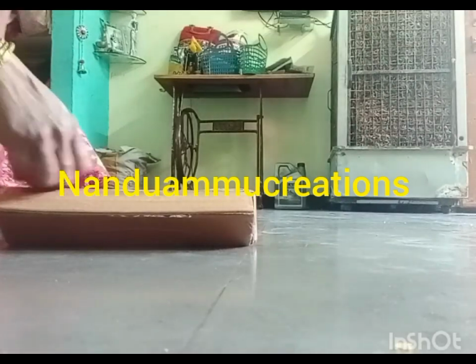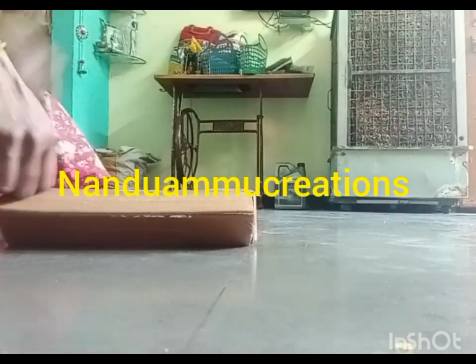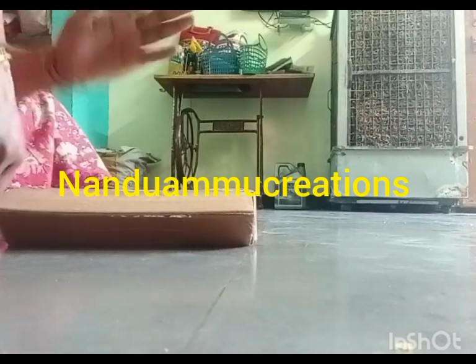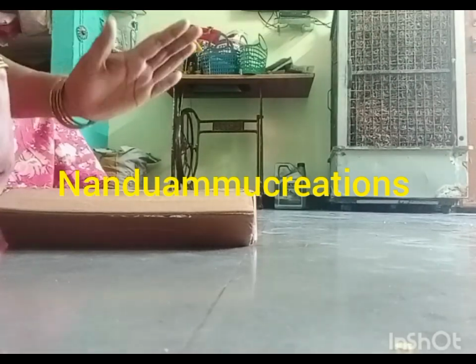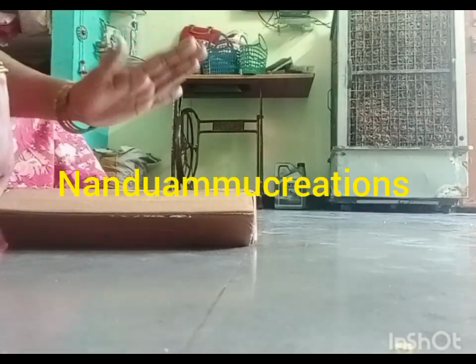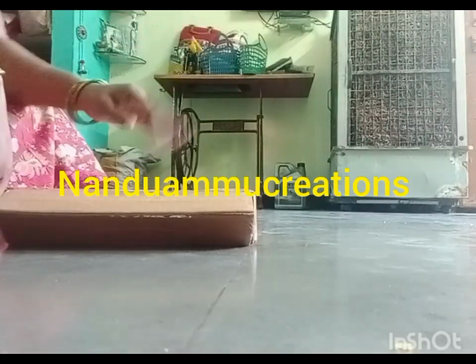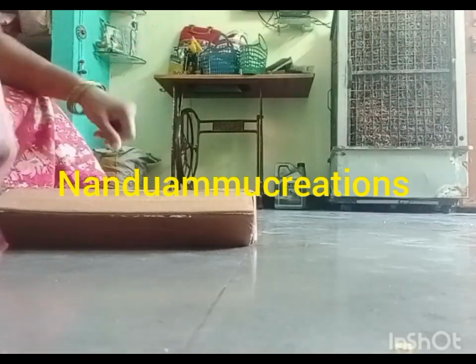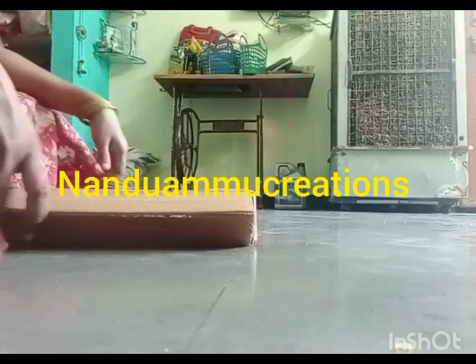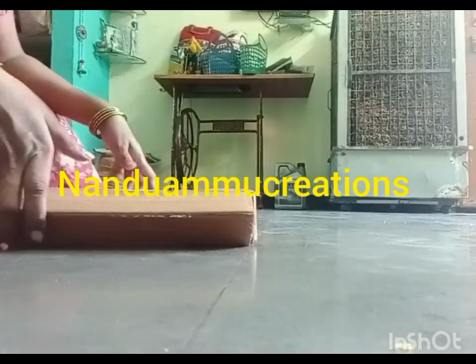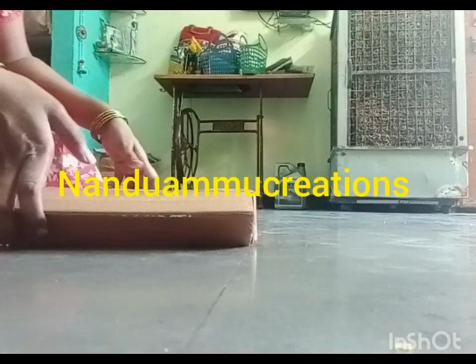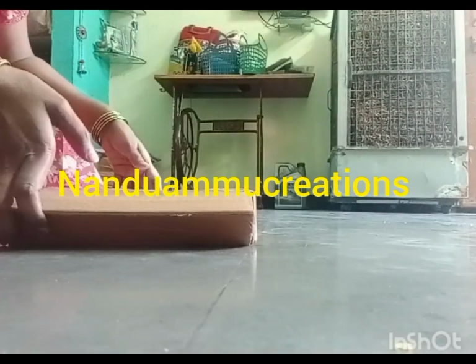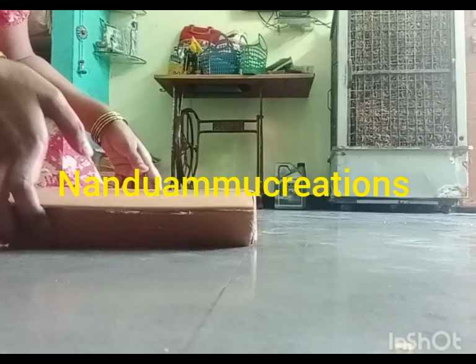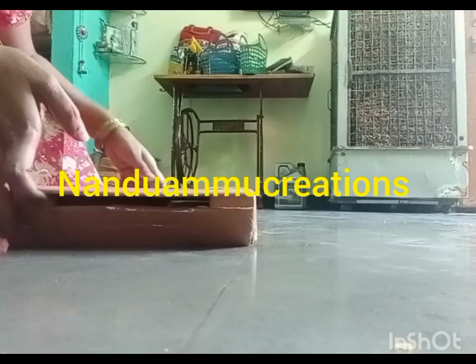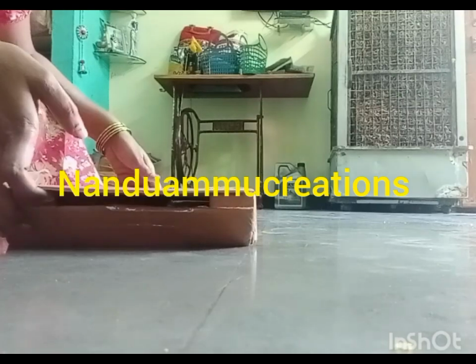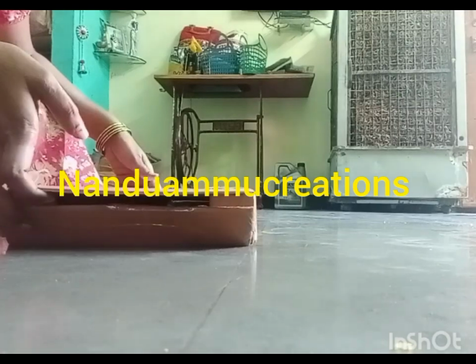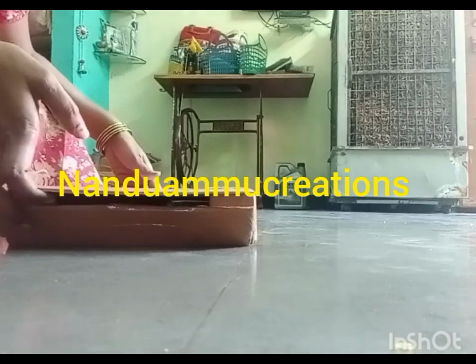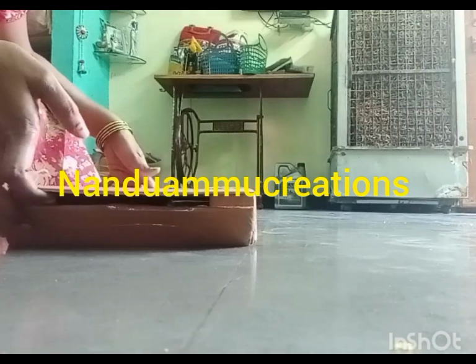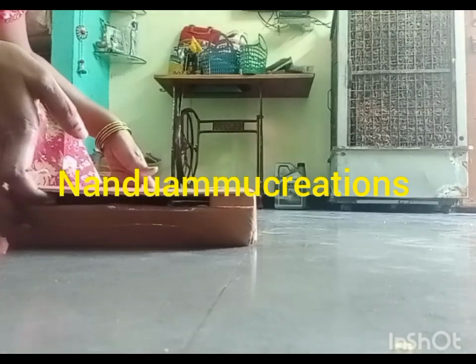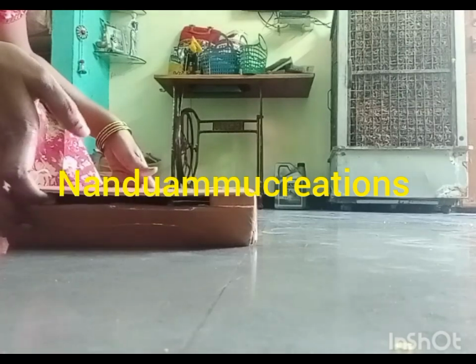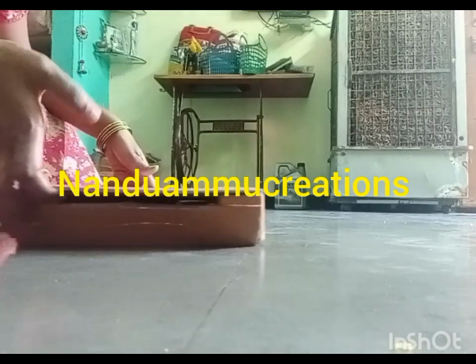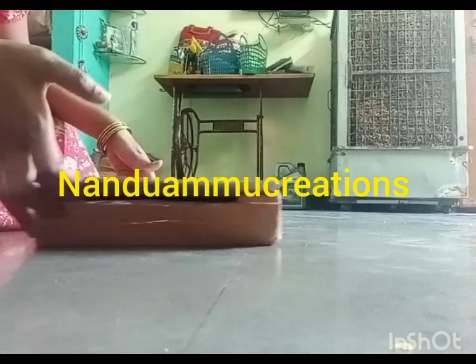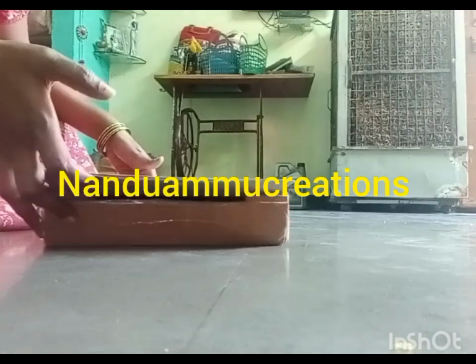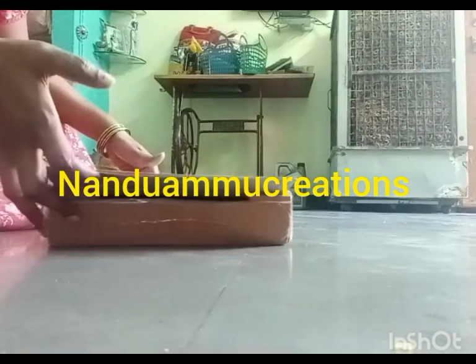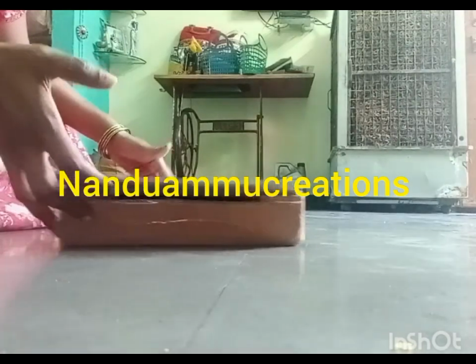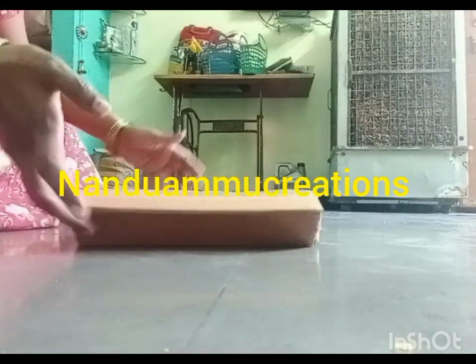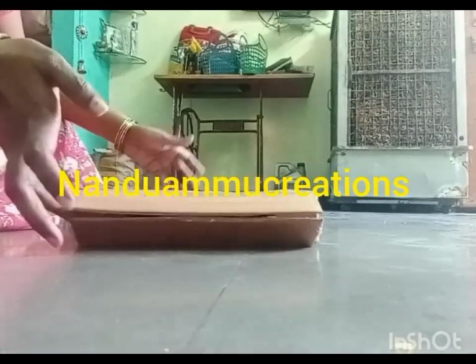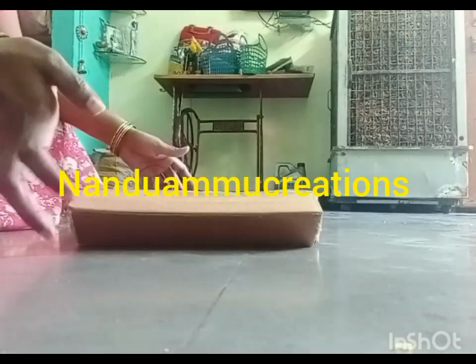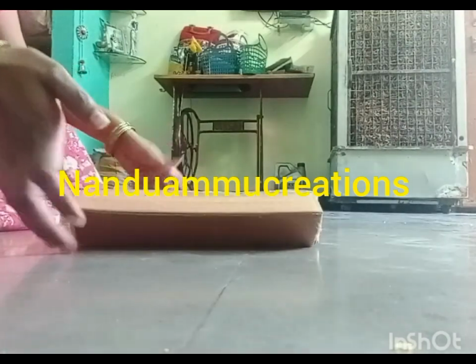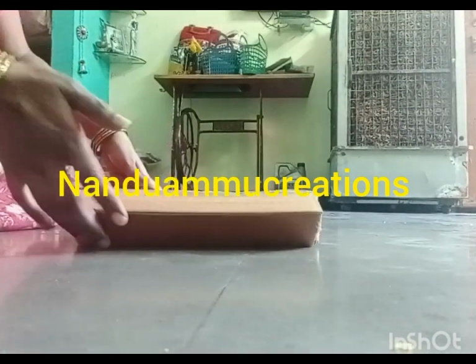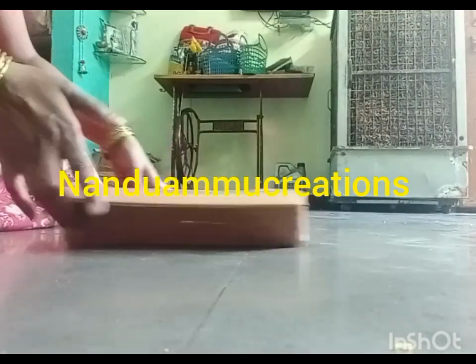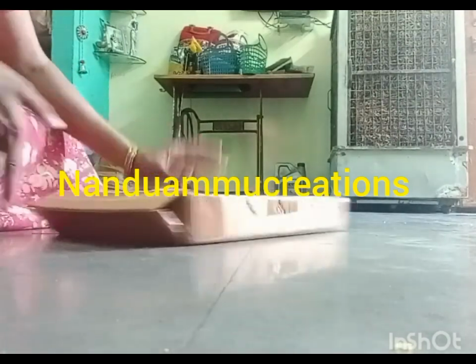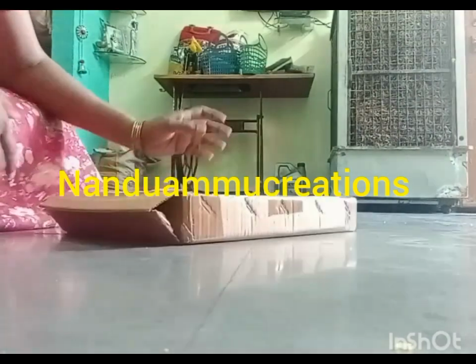Hi Friends! Welcome to Nandwamu Creation. Today I am going to show you a new product.